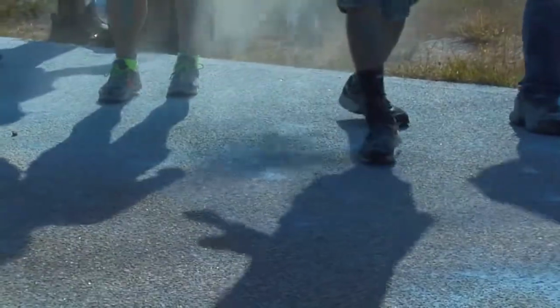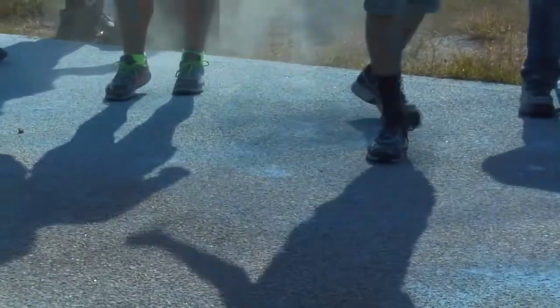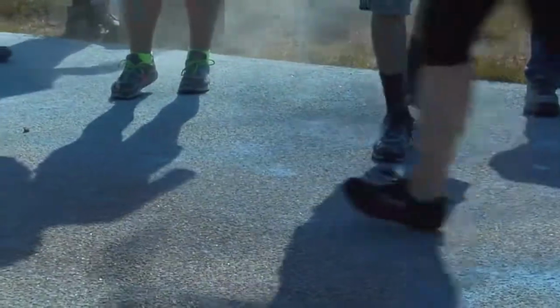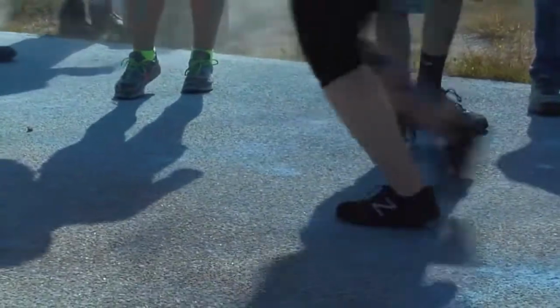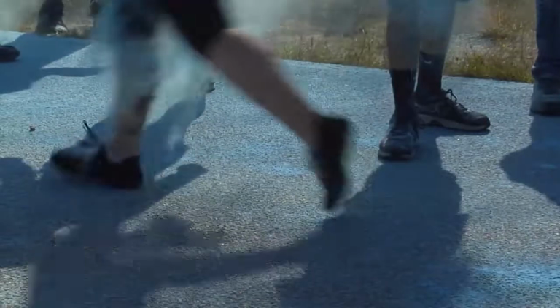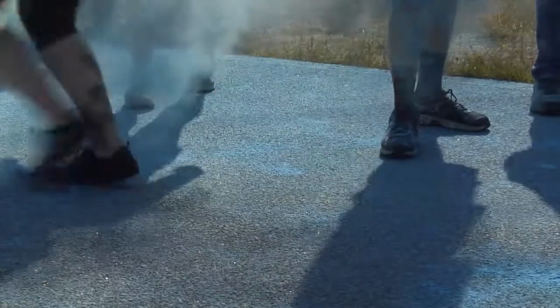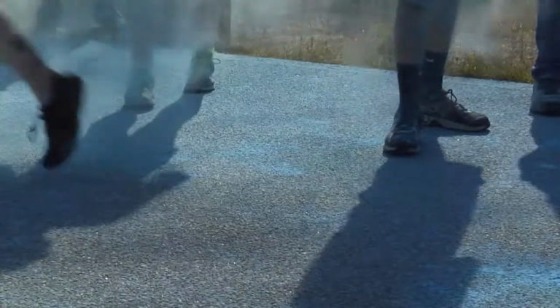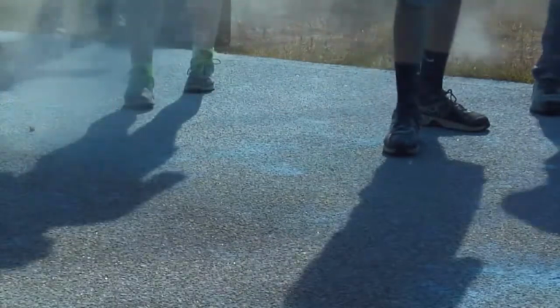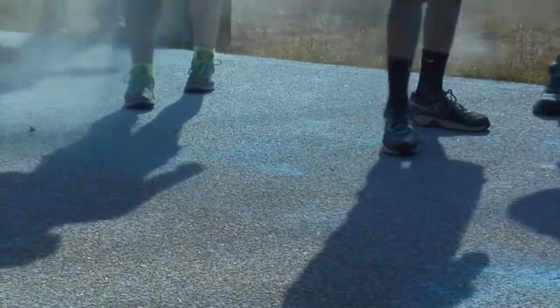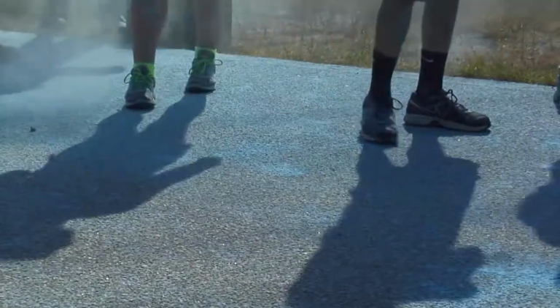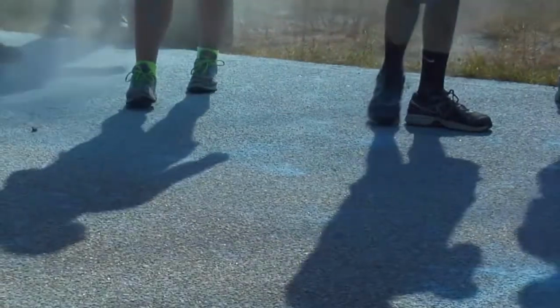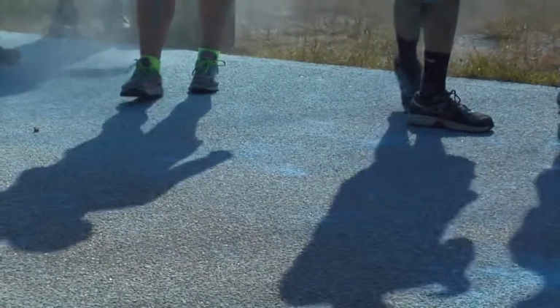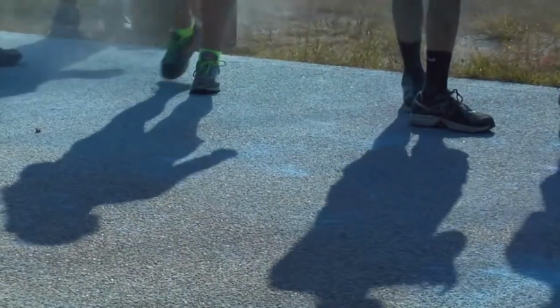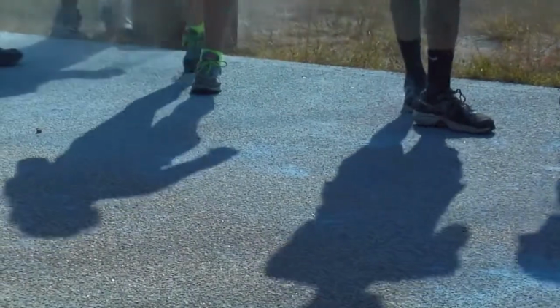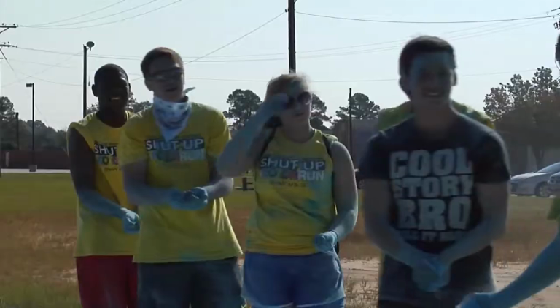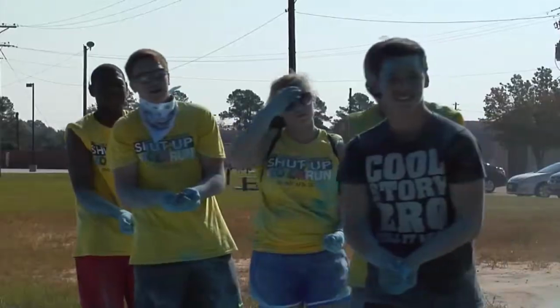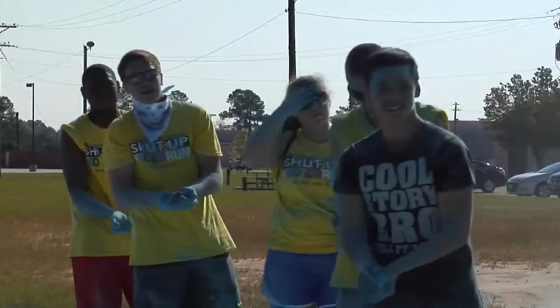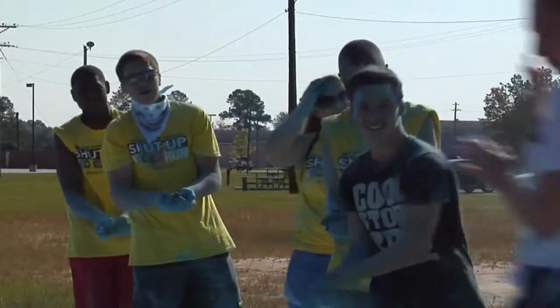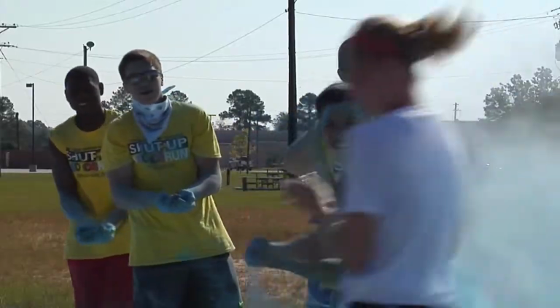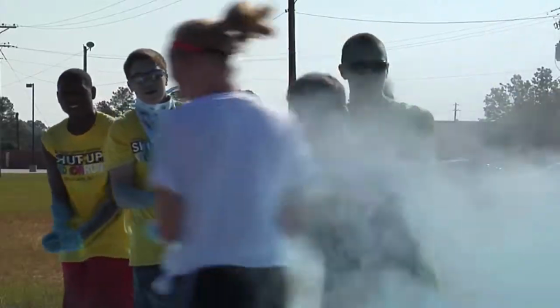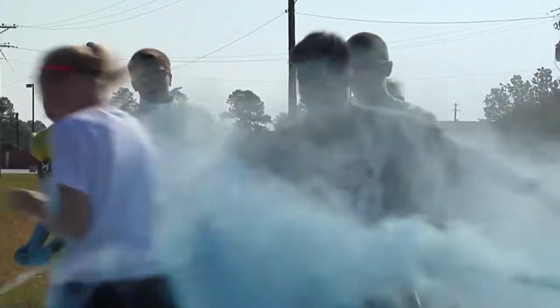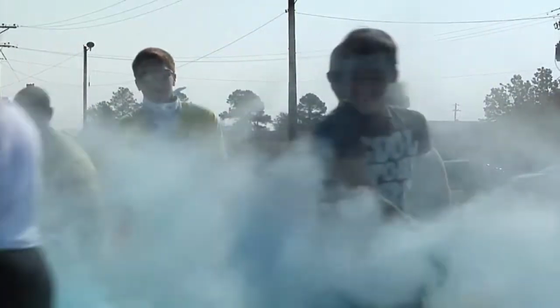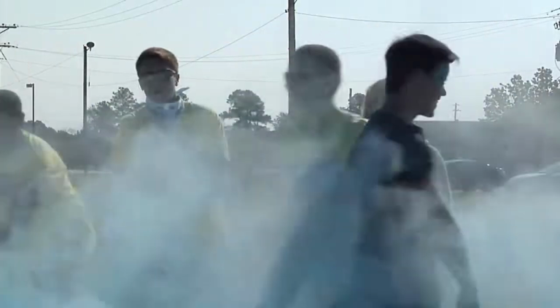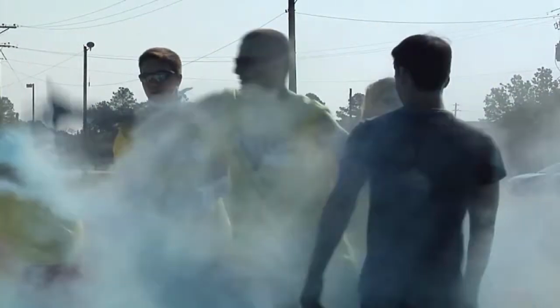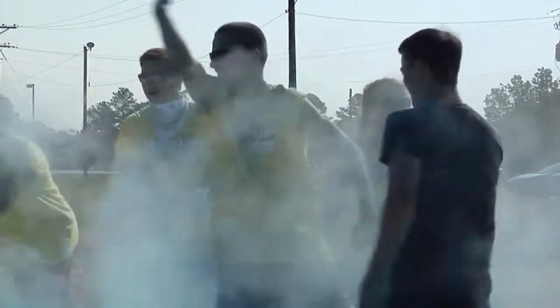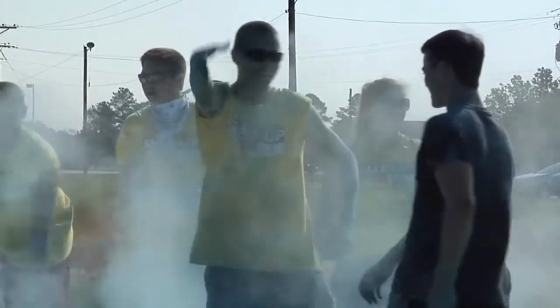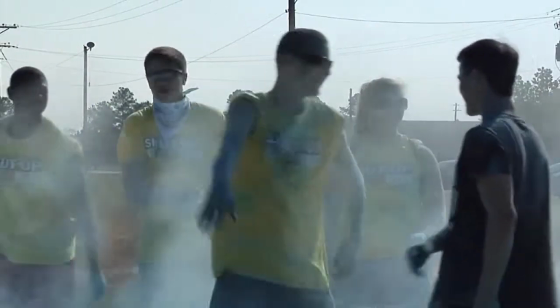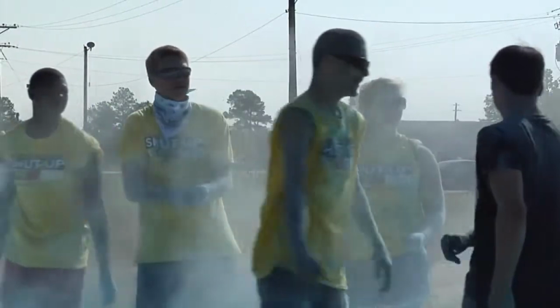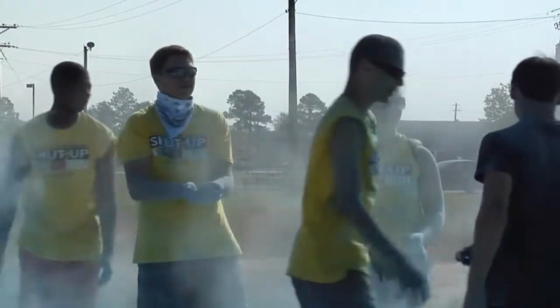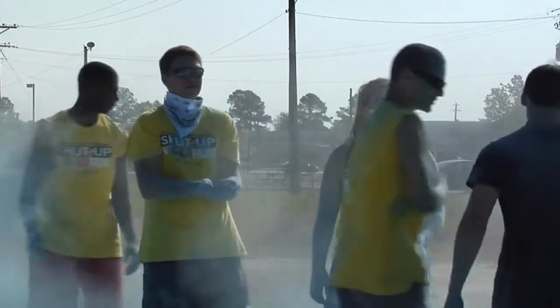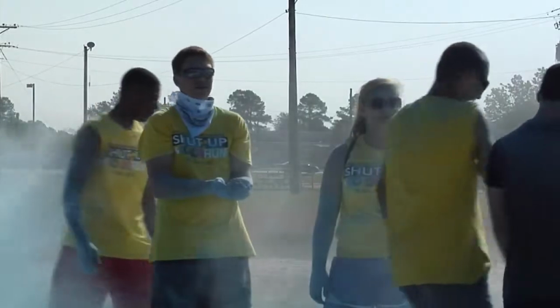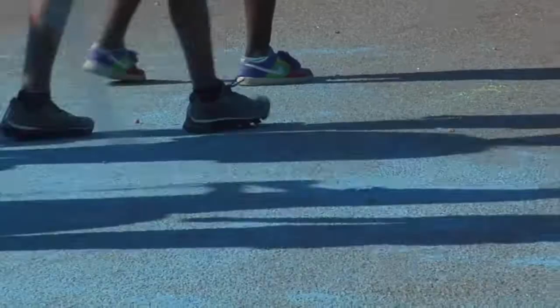While some runners competed for a personal best, others just wanted to have fun and get splashed from head to toe with vibrant colors.